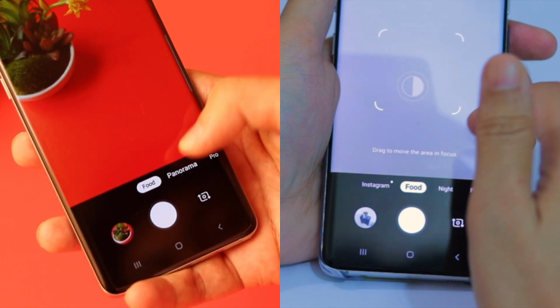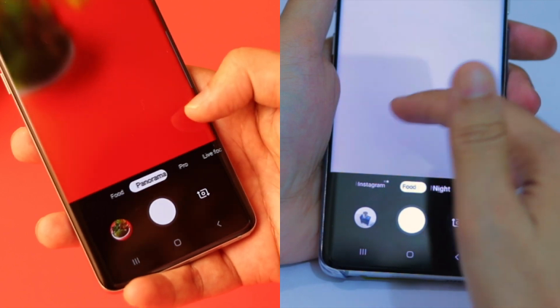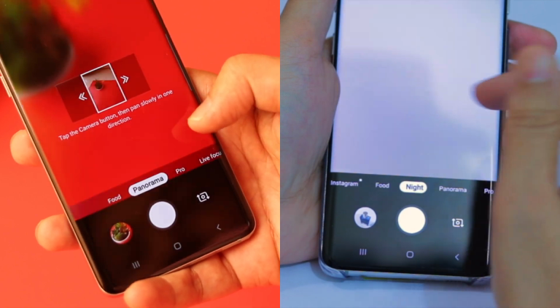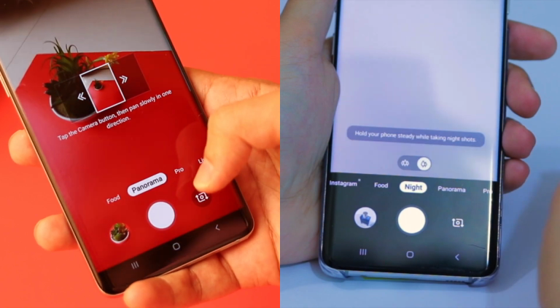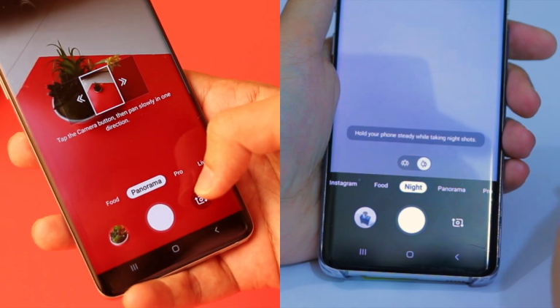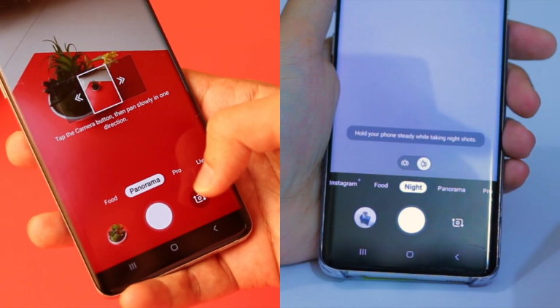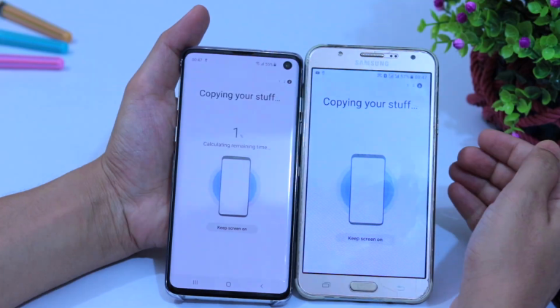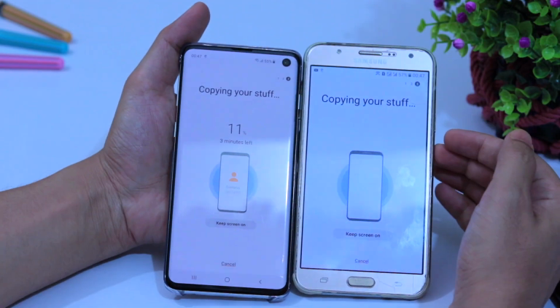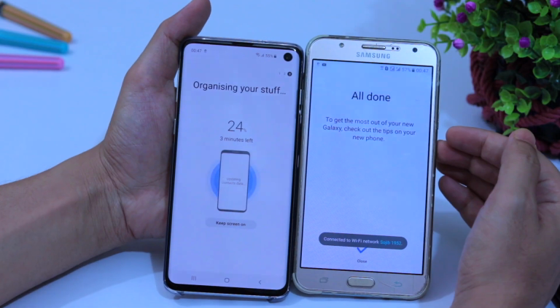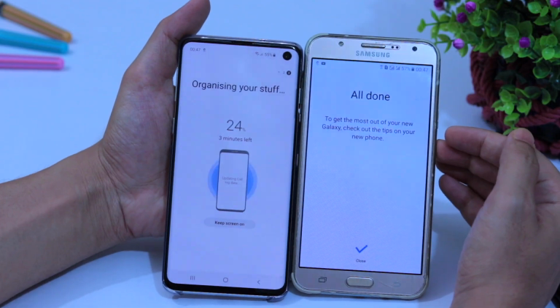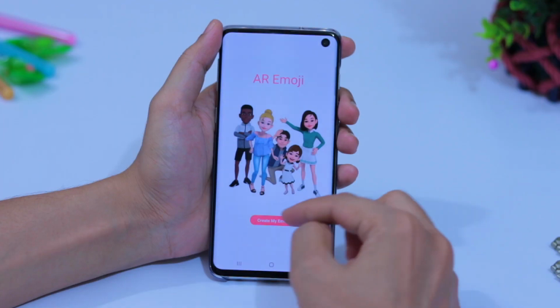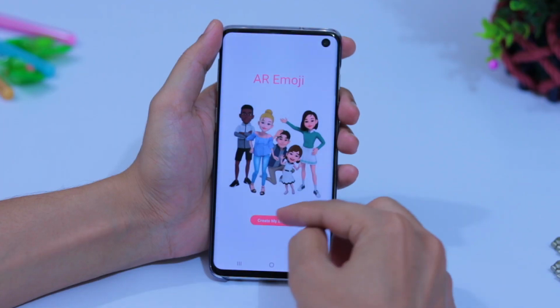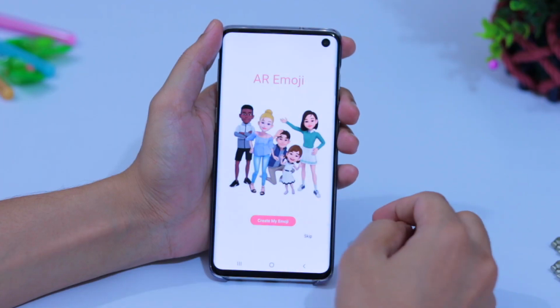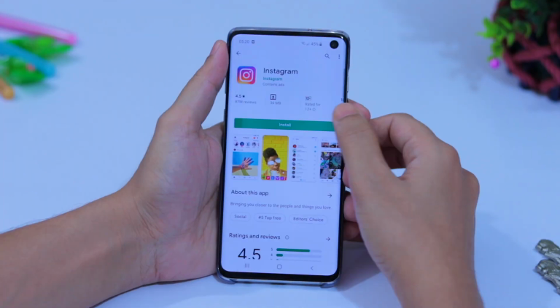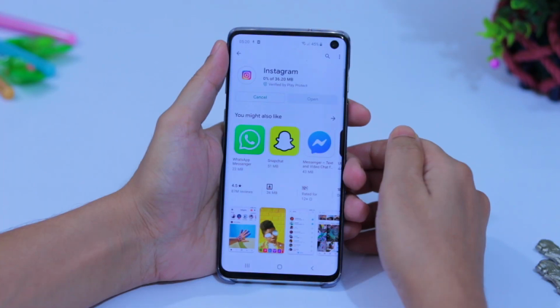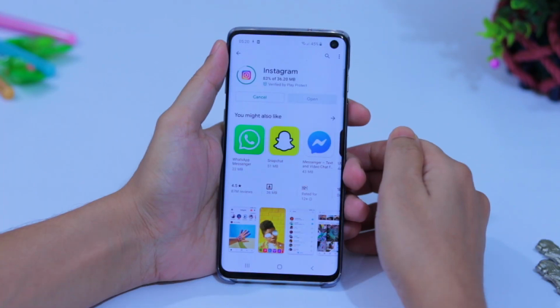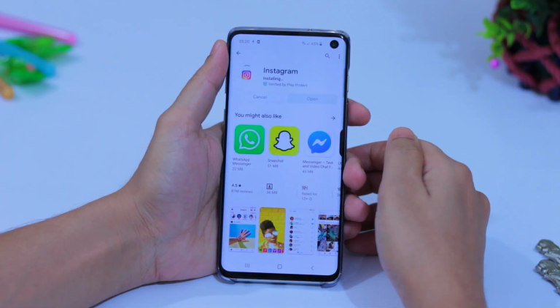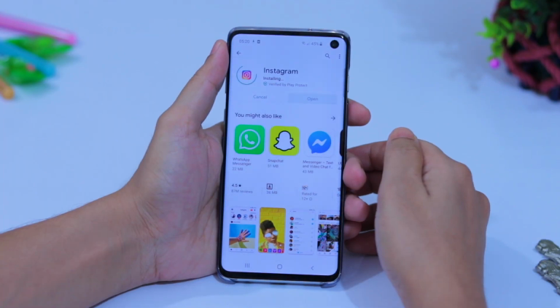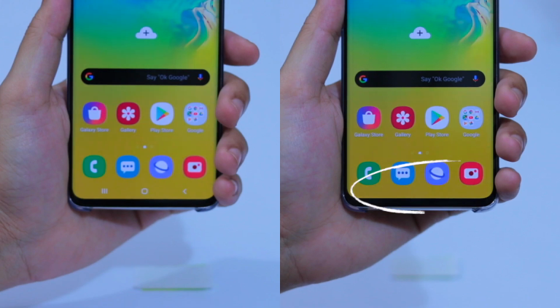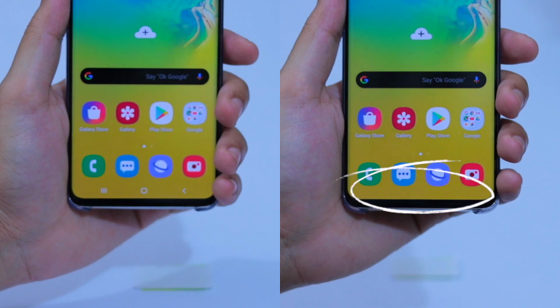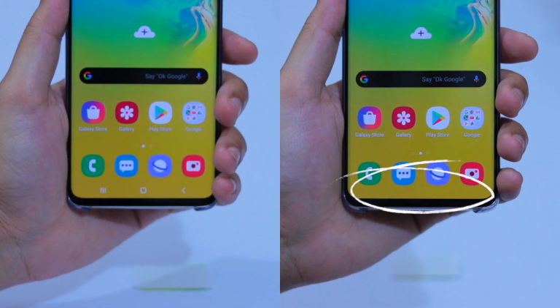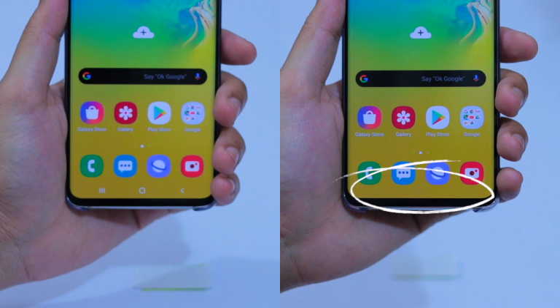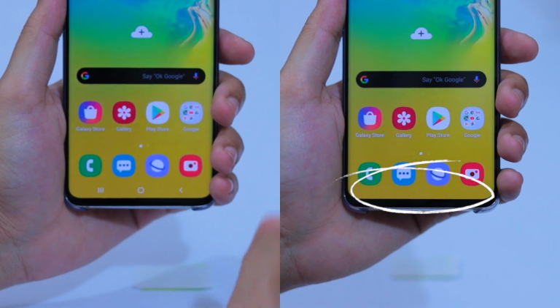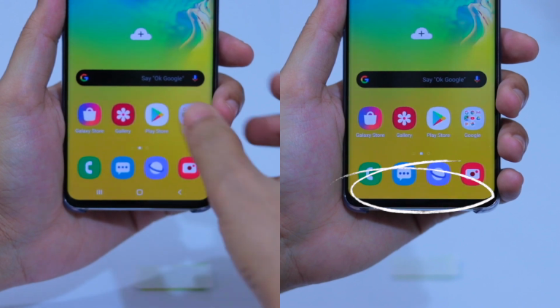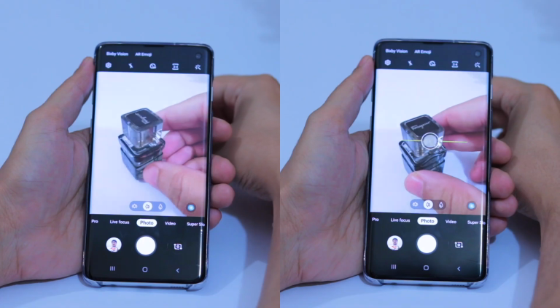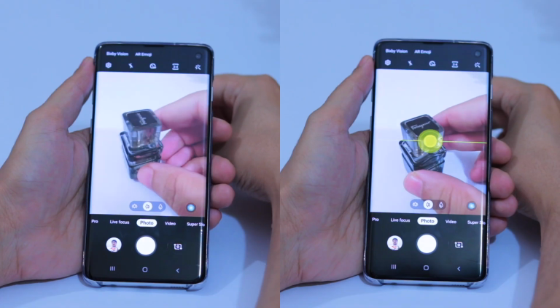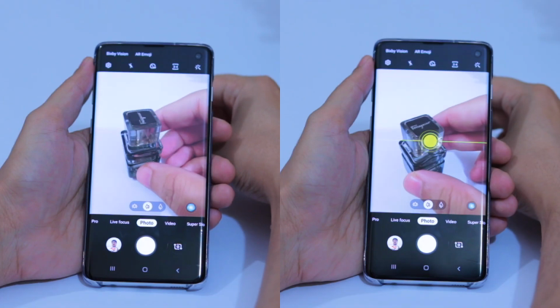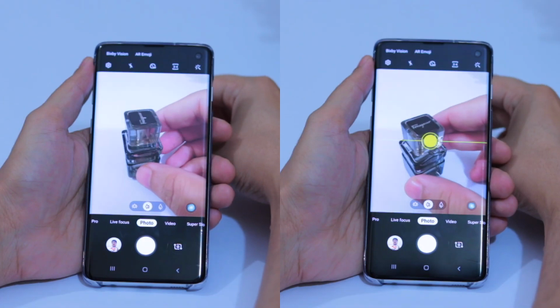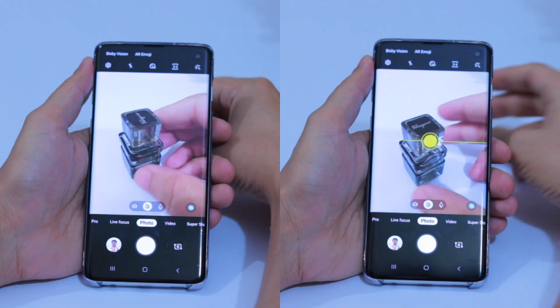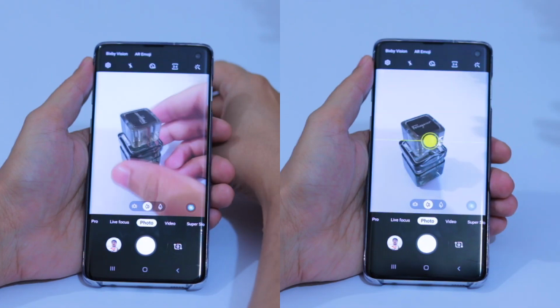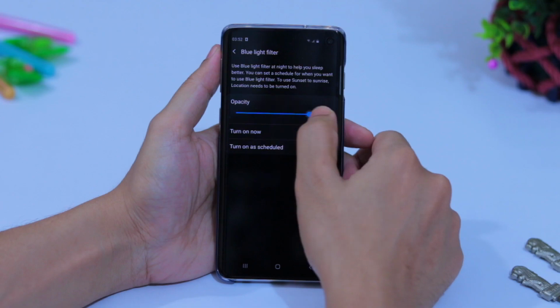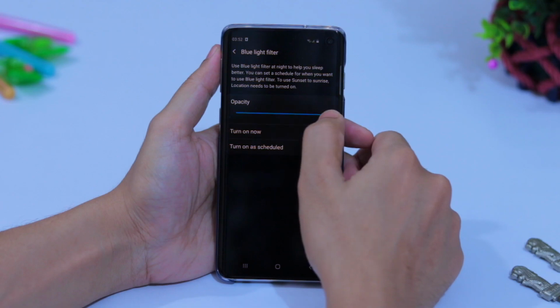There are 15 things you should do immediately after buying Galaxy S10 or Note 10. We are starting right now.